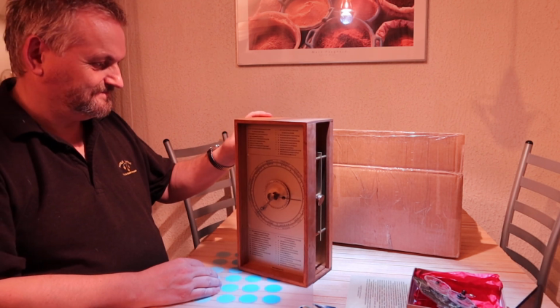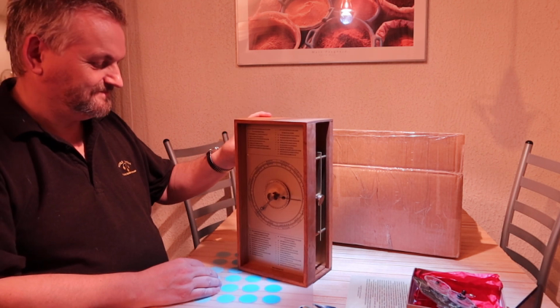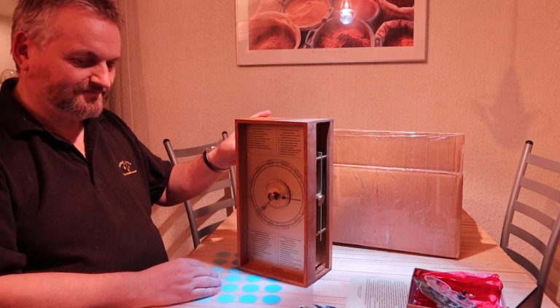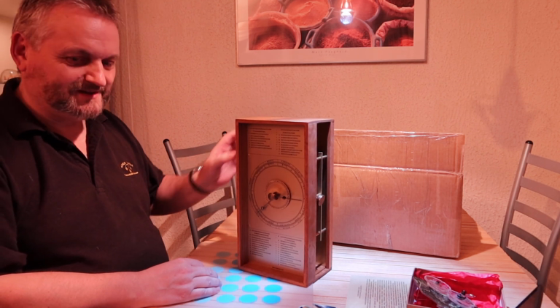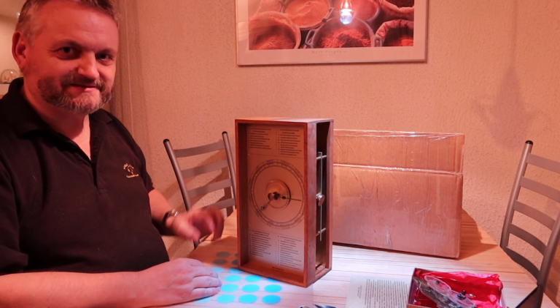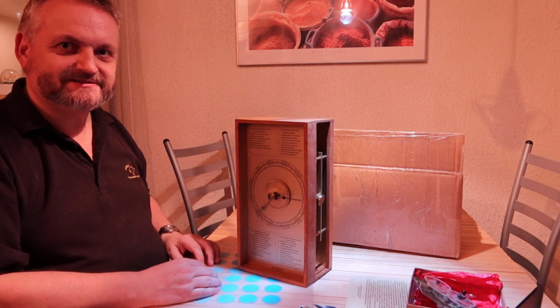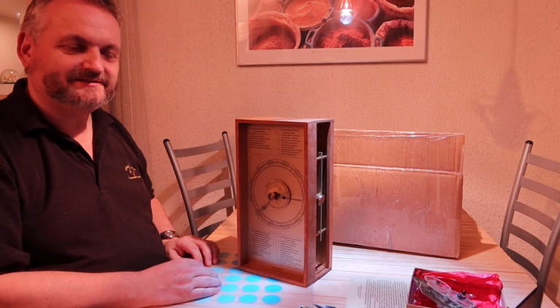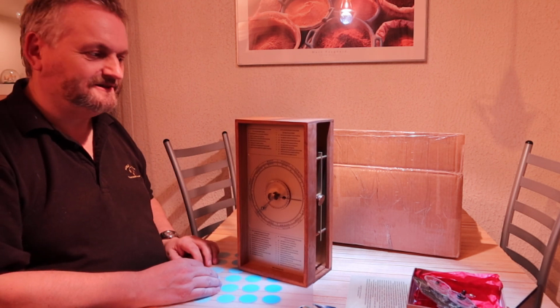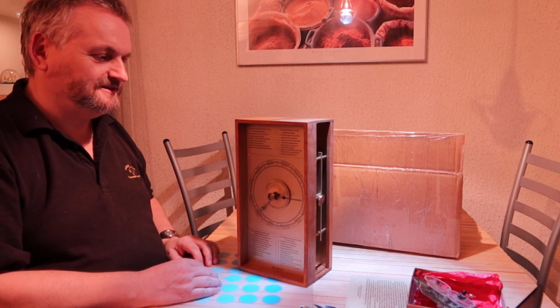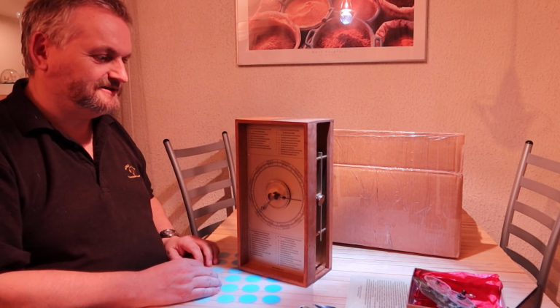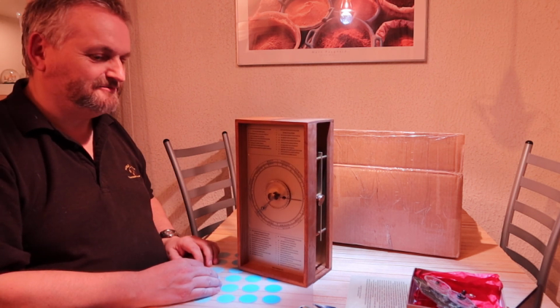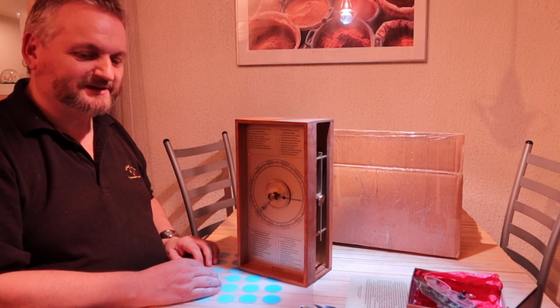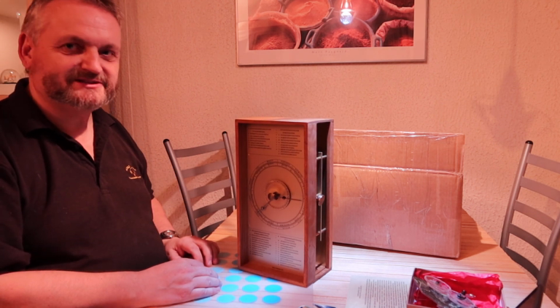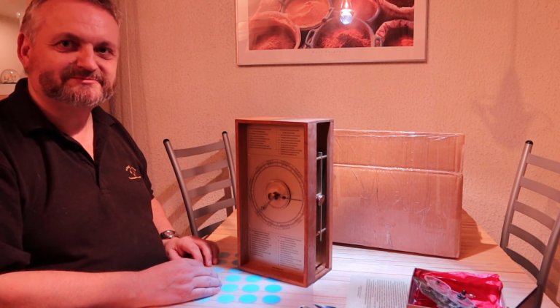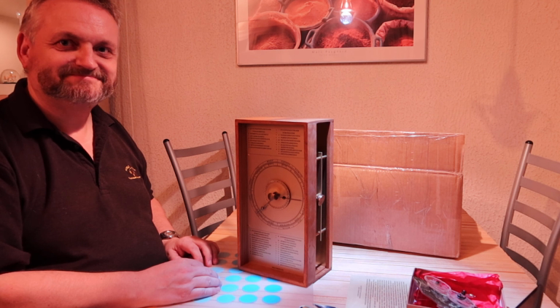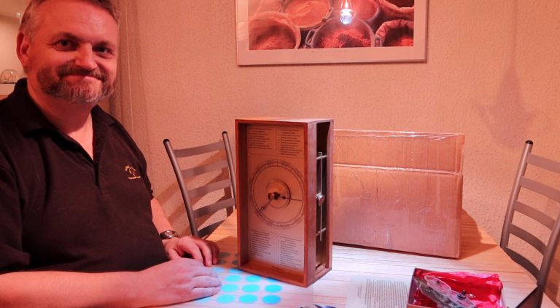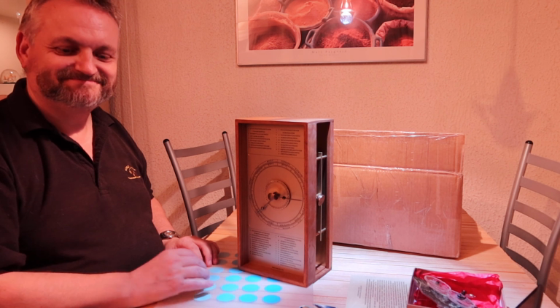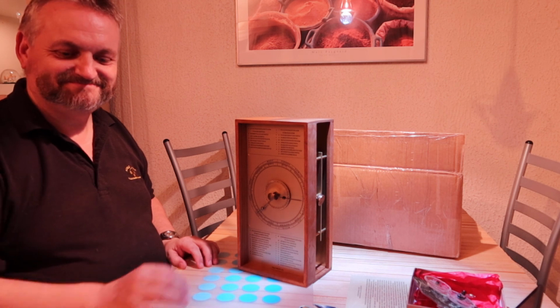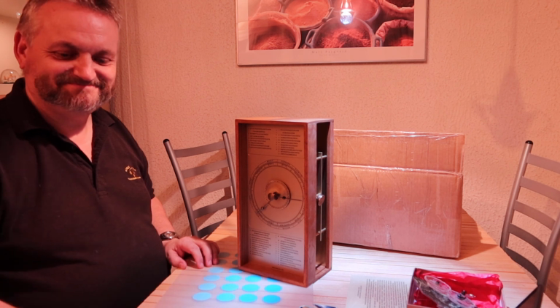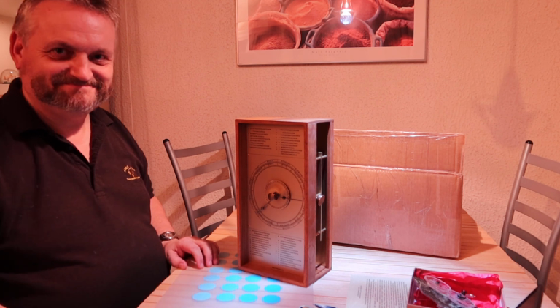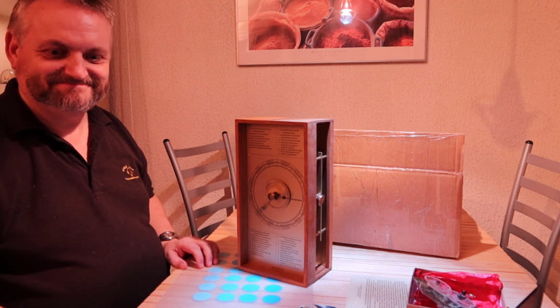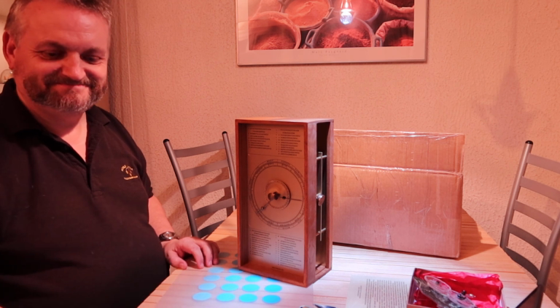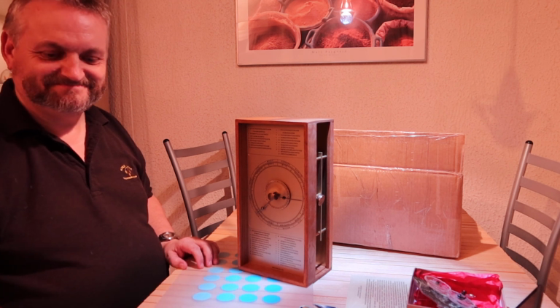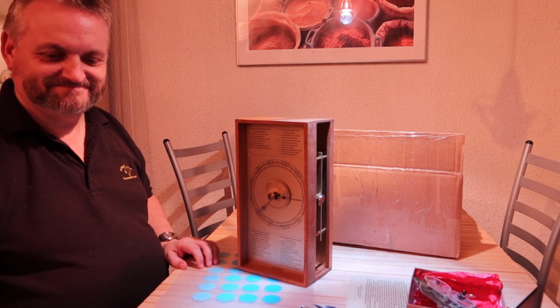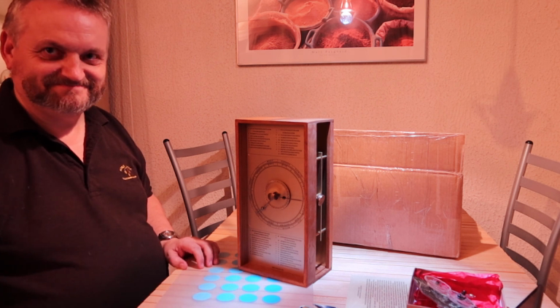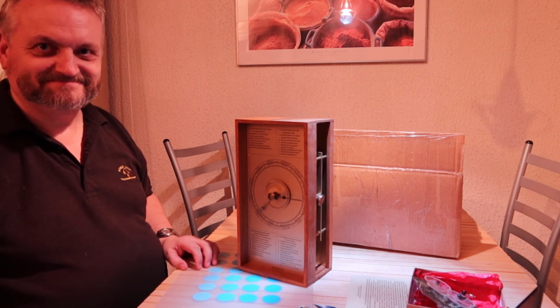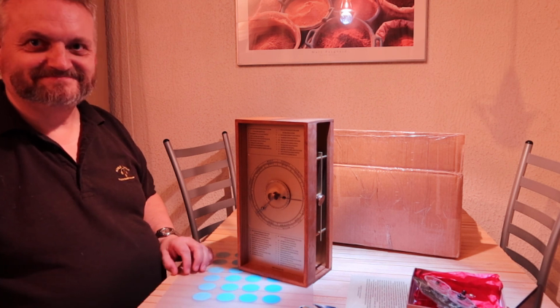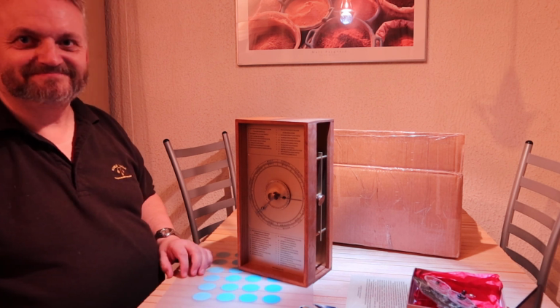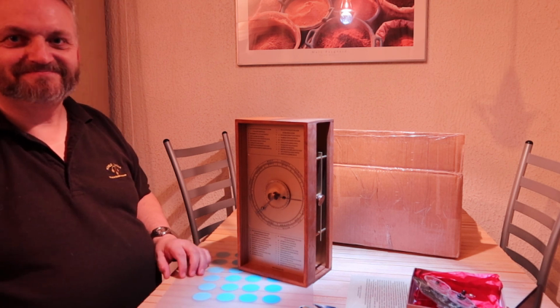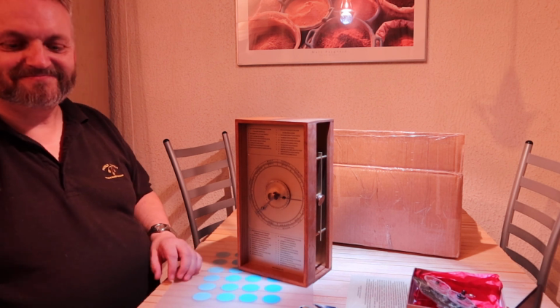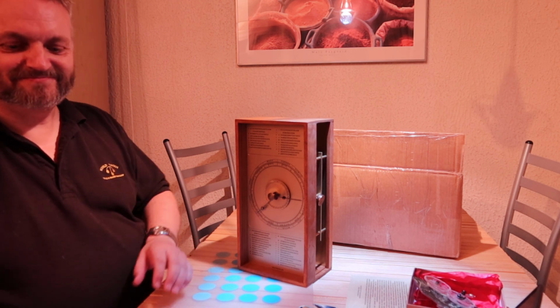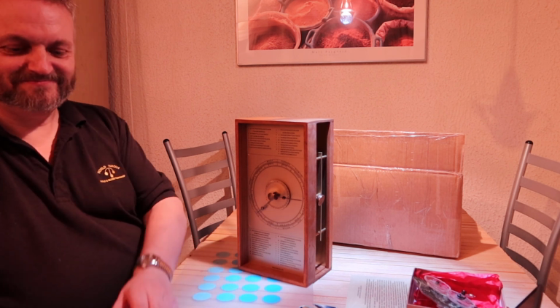Yes, that's the Antikythera mechanism. Thank you.